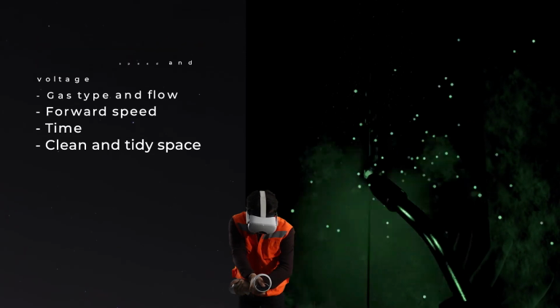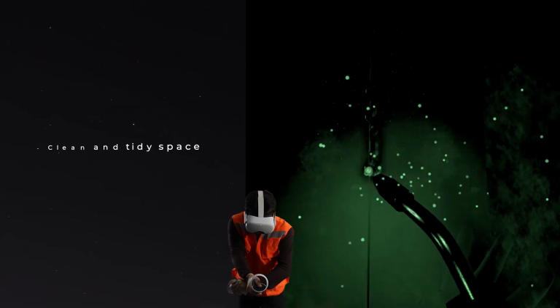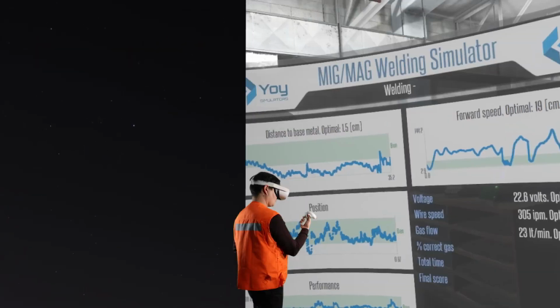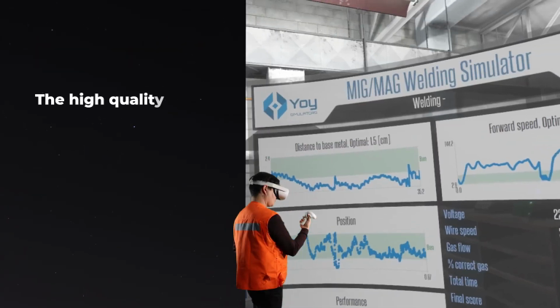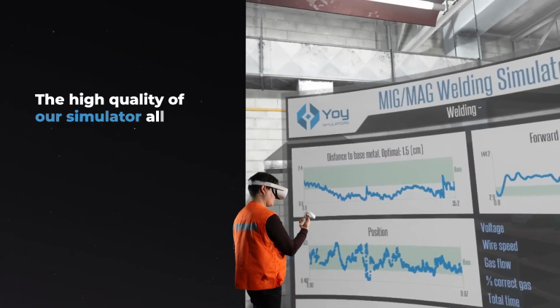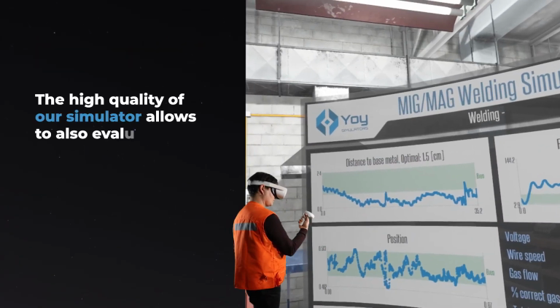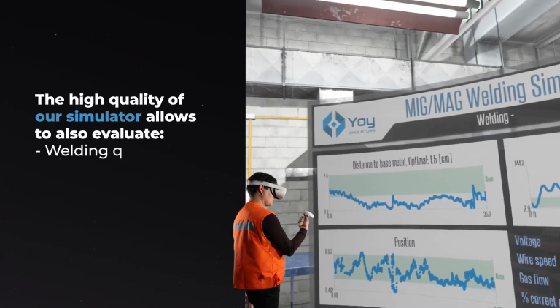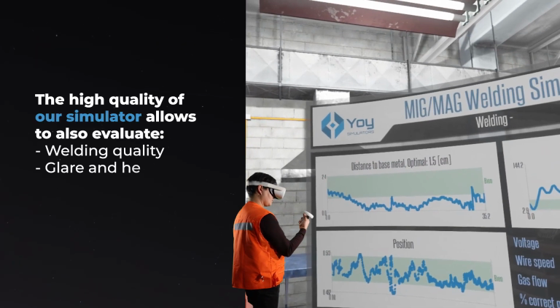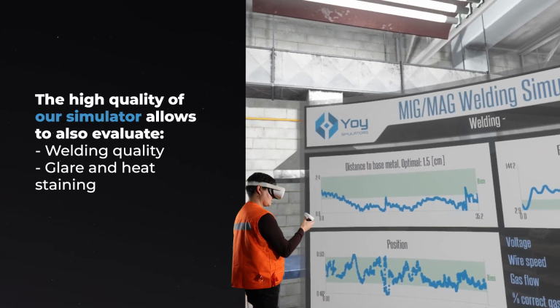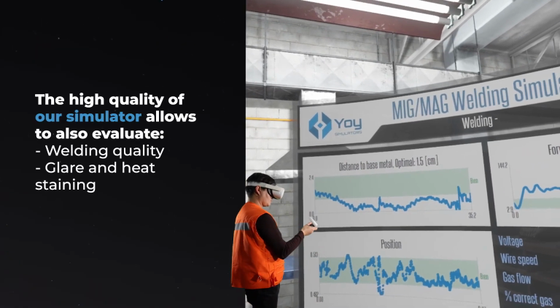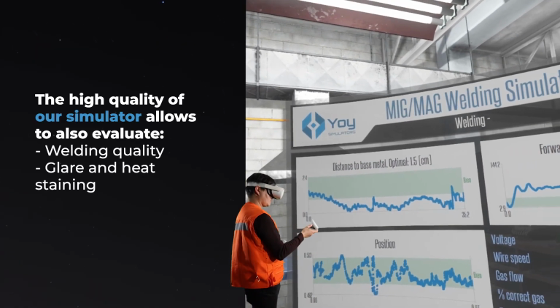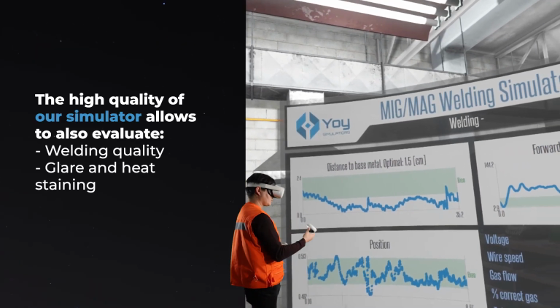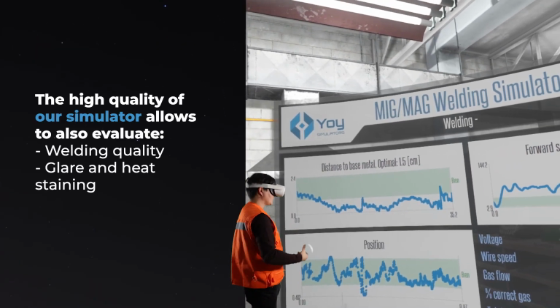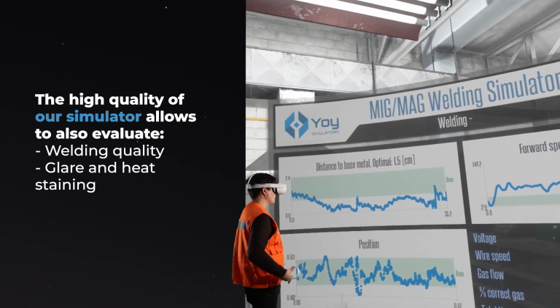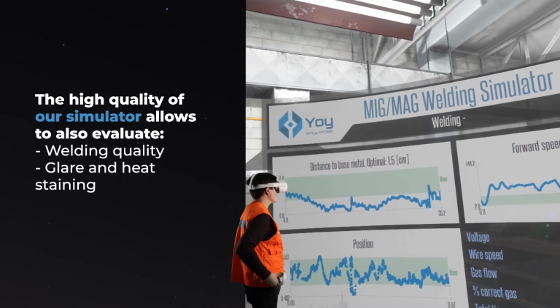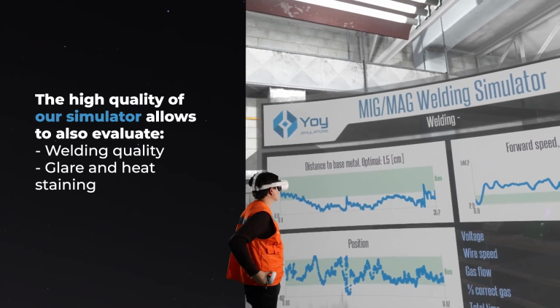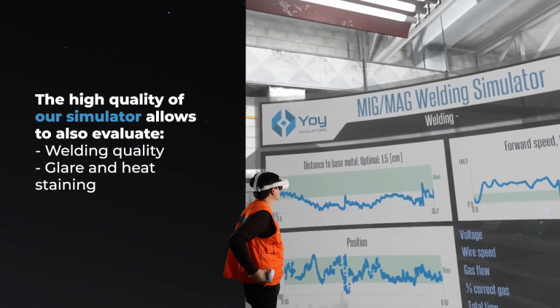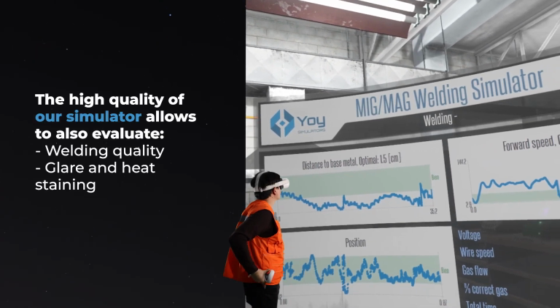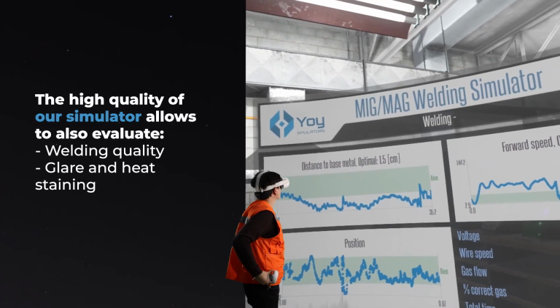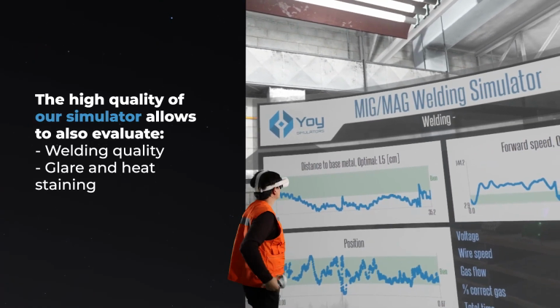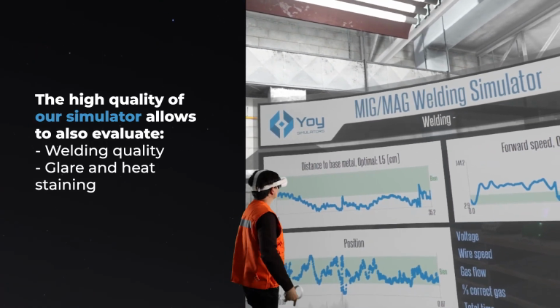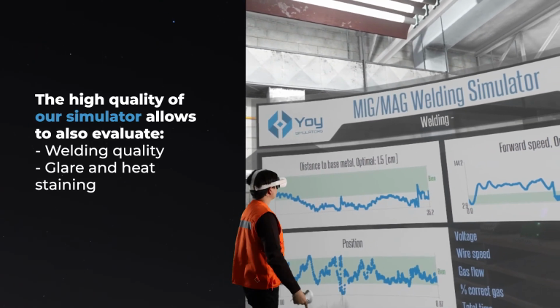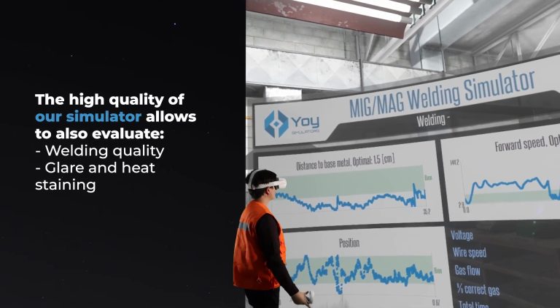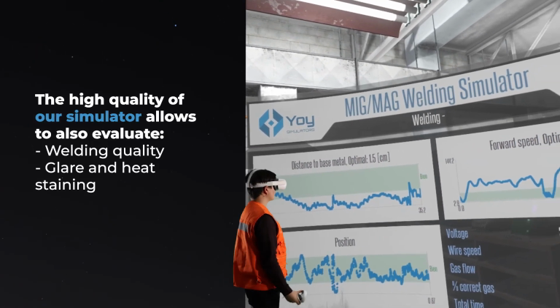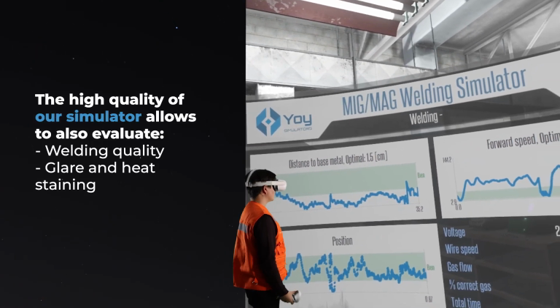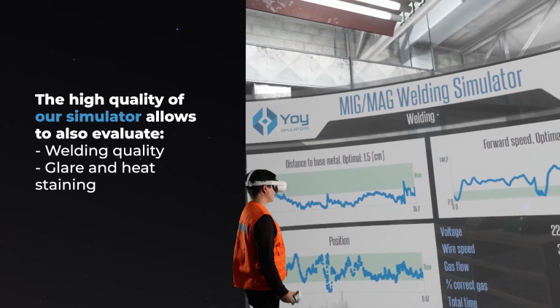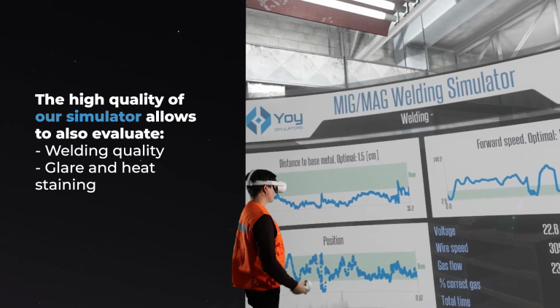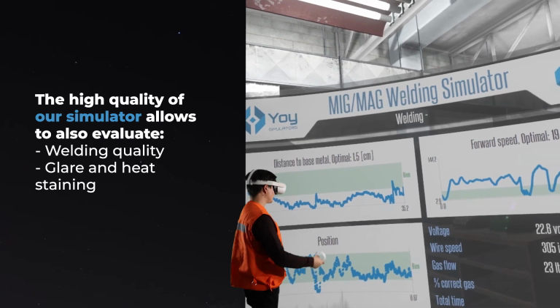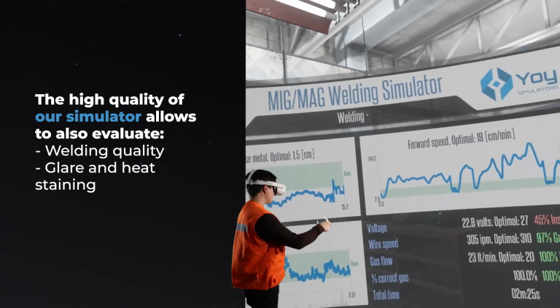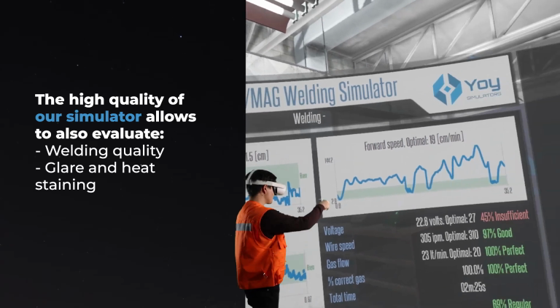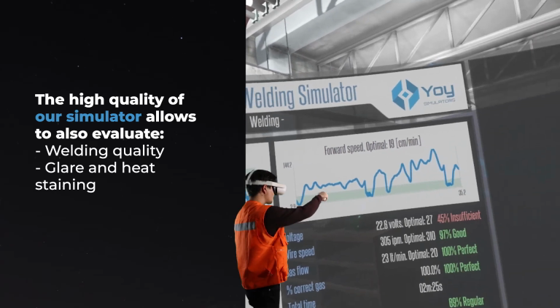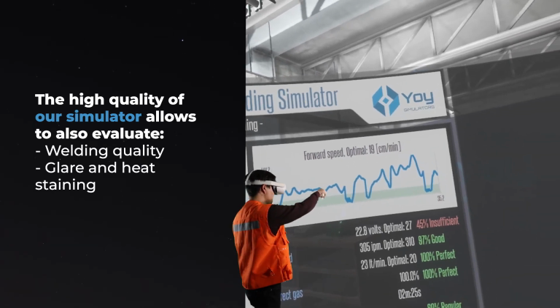The high quality of our simulator allows you to also evaluate welding quality, glare, and heat staining.